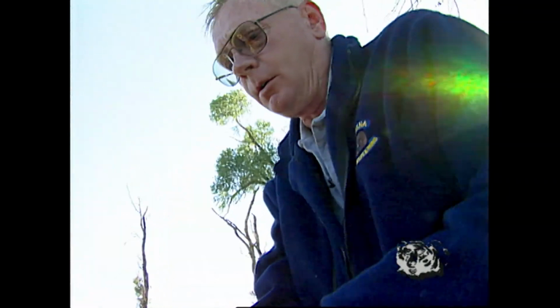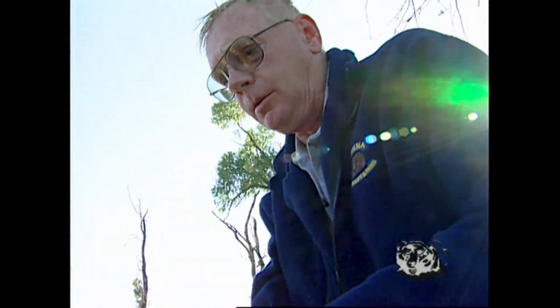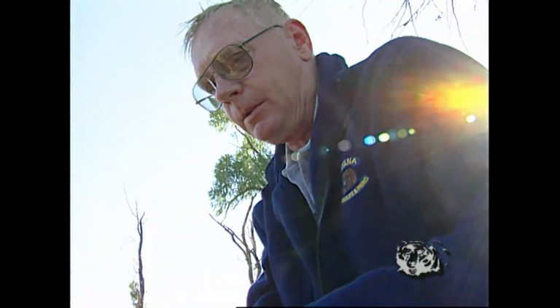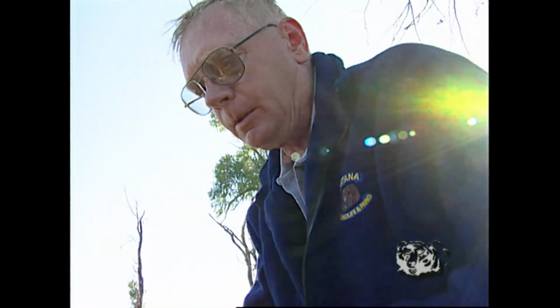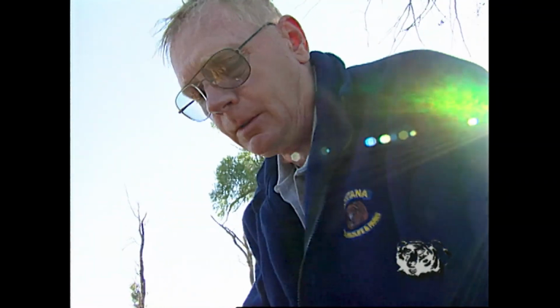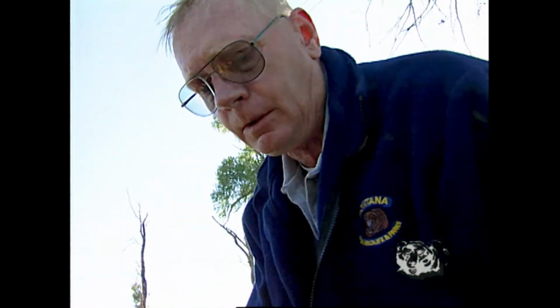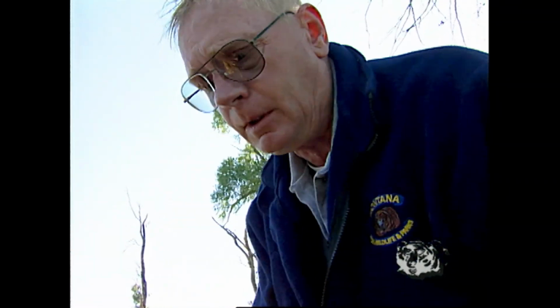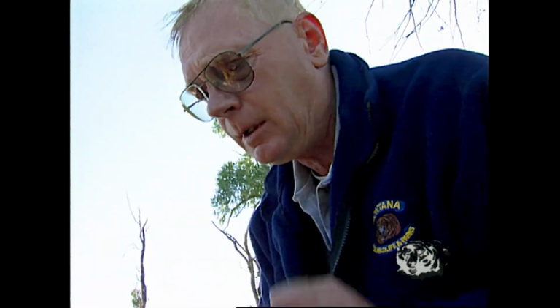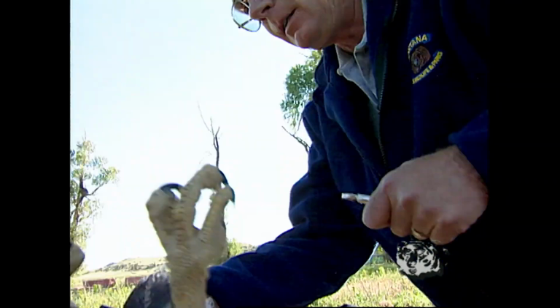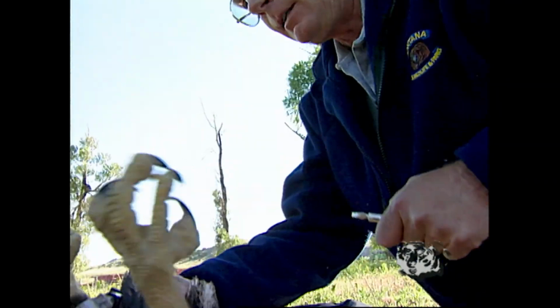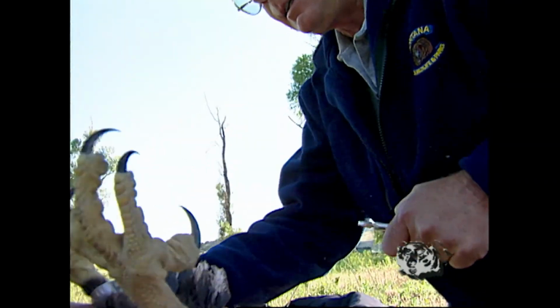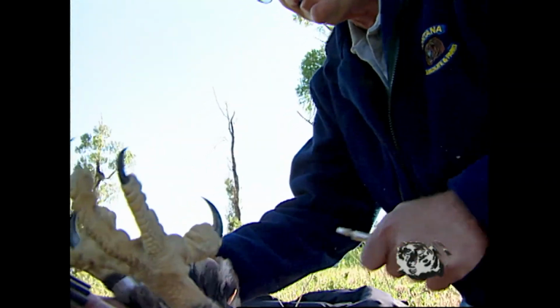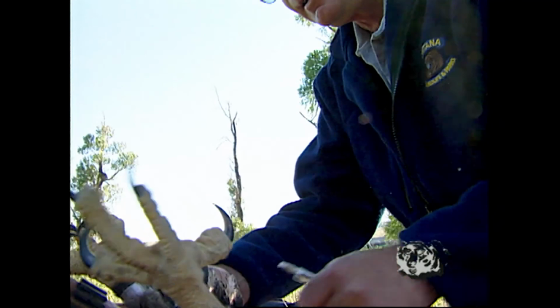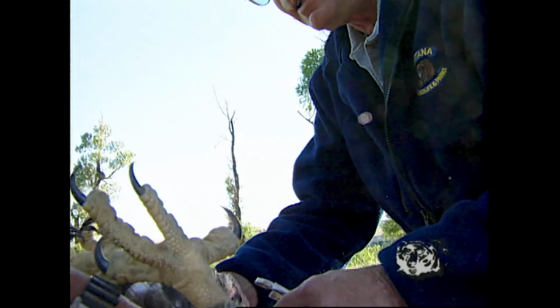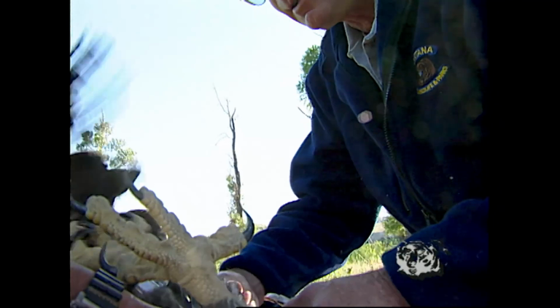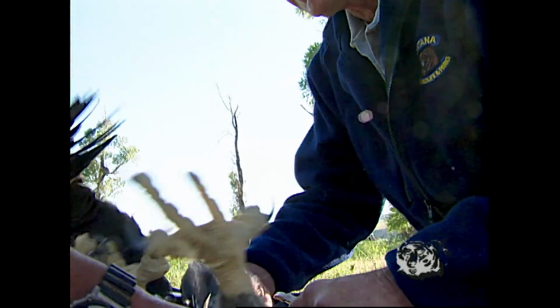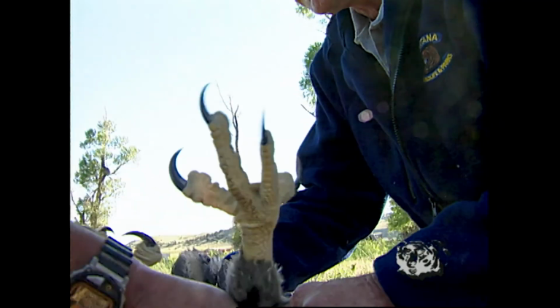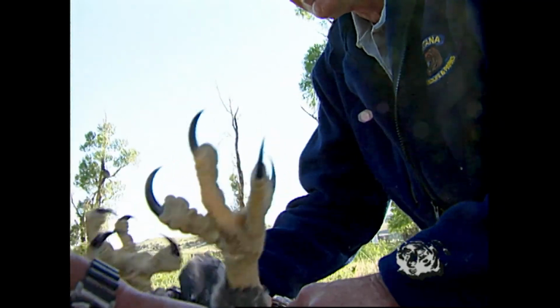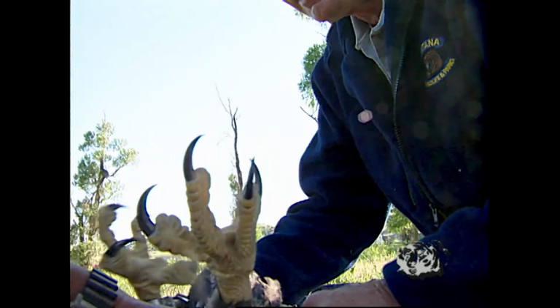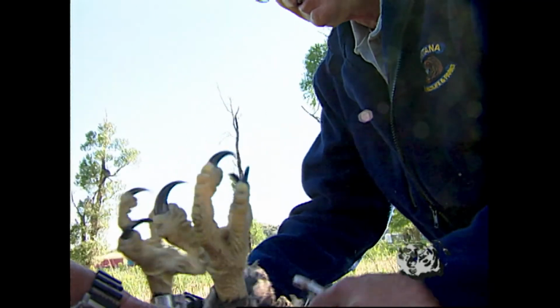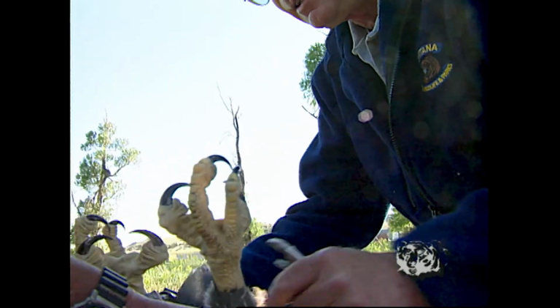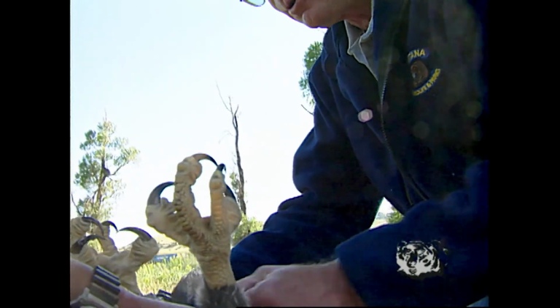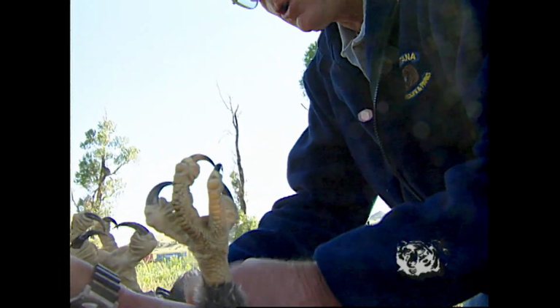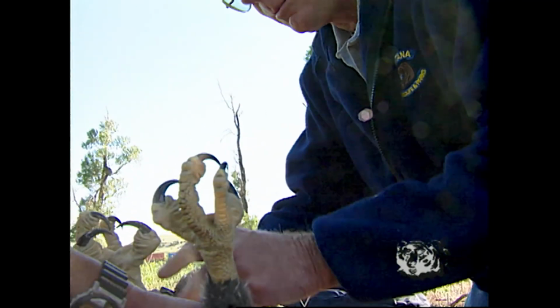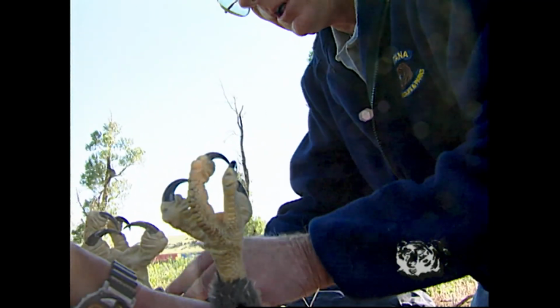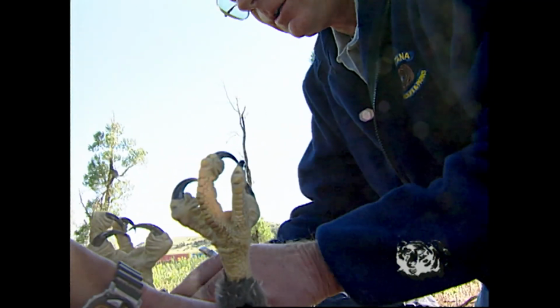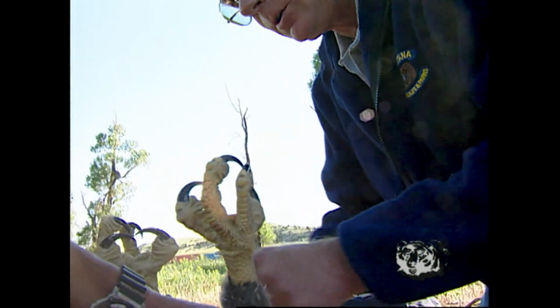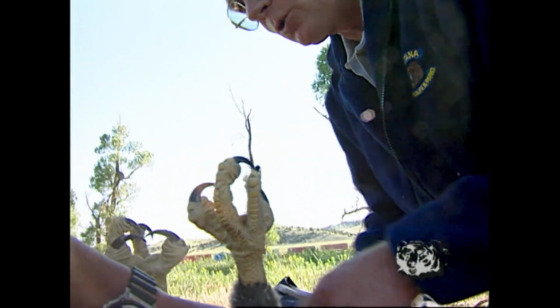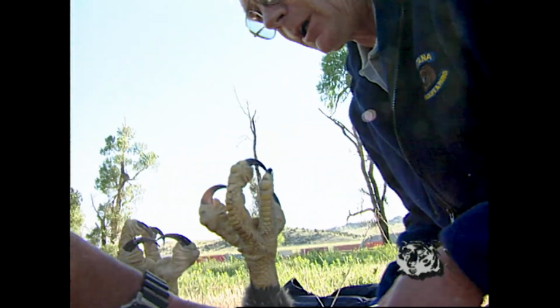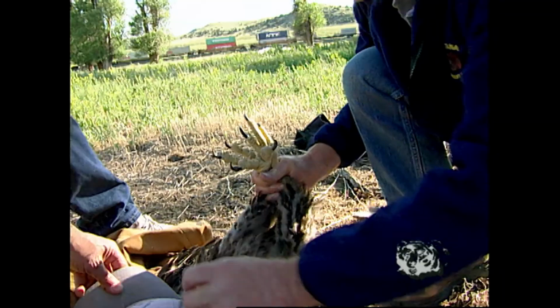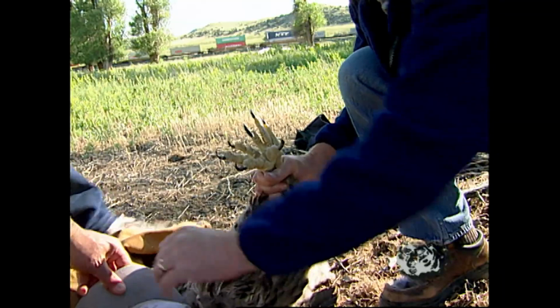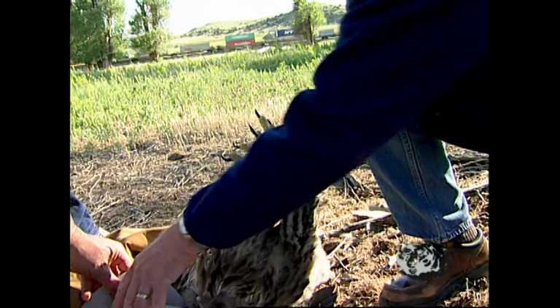I kid you not one bit — those talons will go in one side of your hand and out the other.